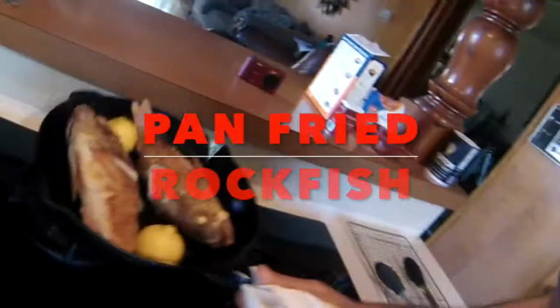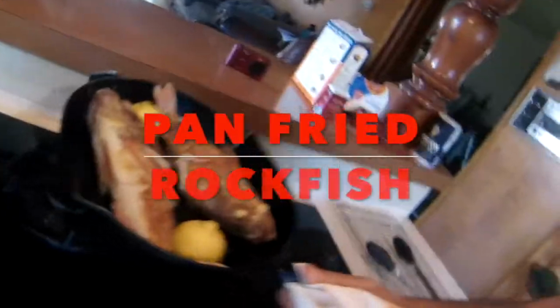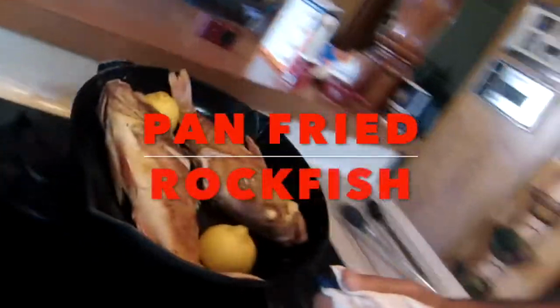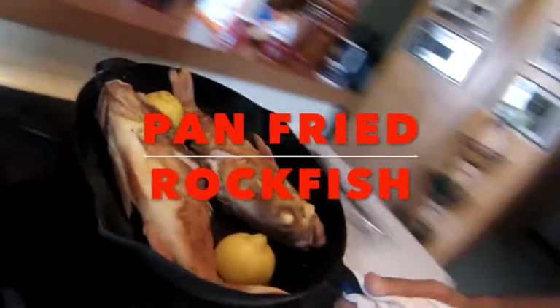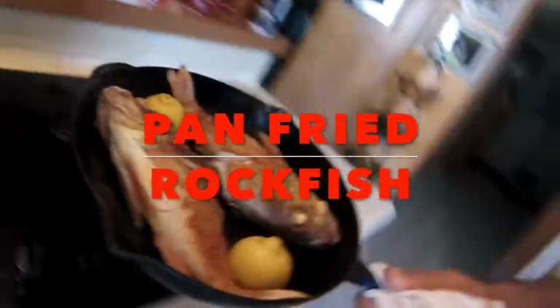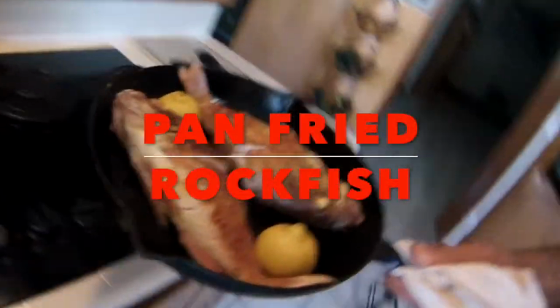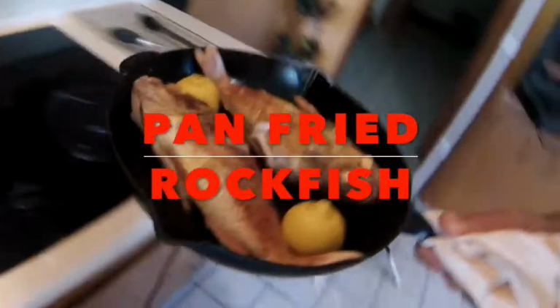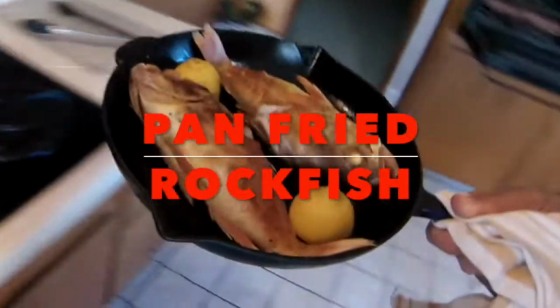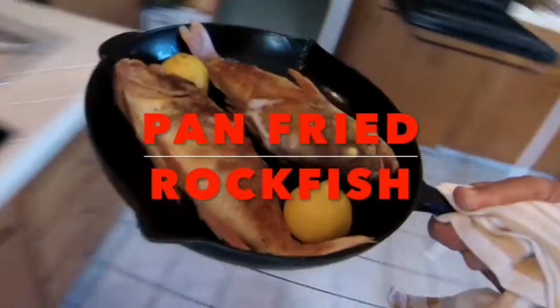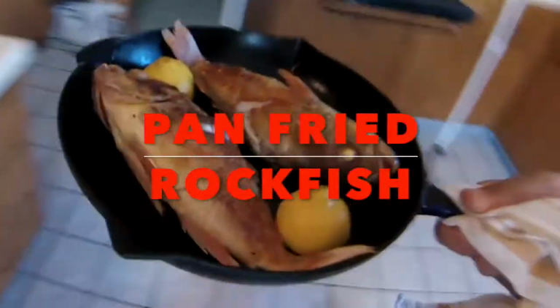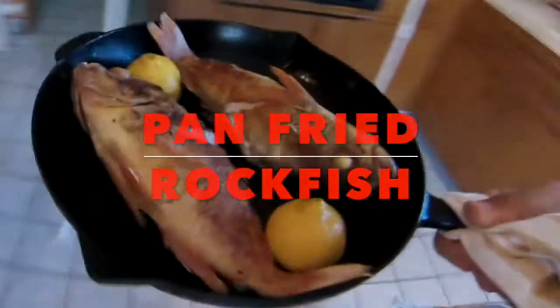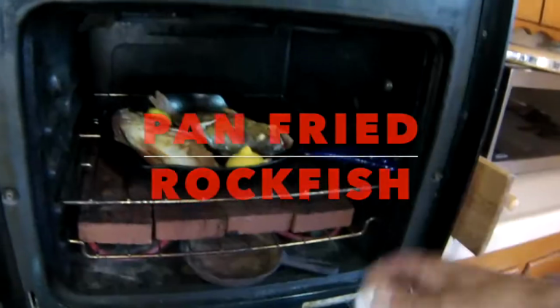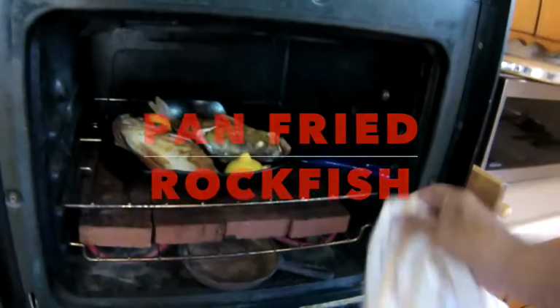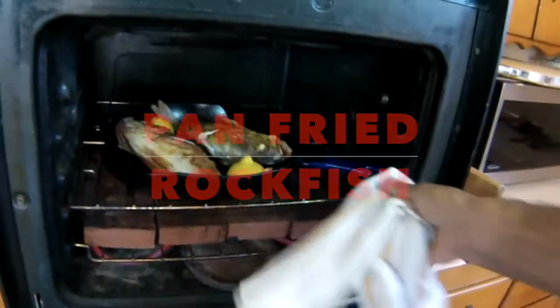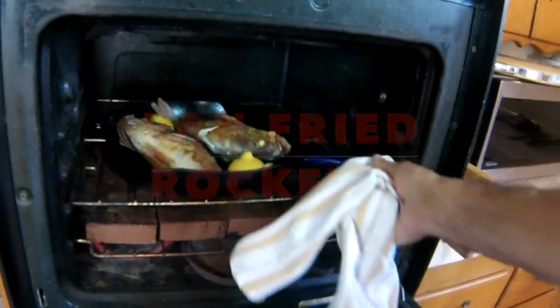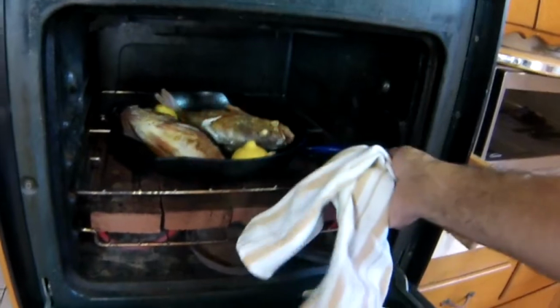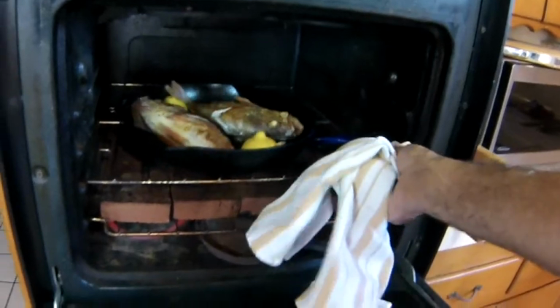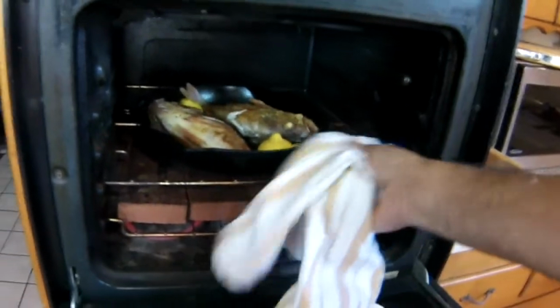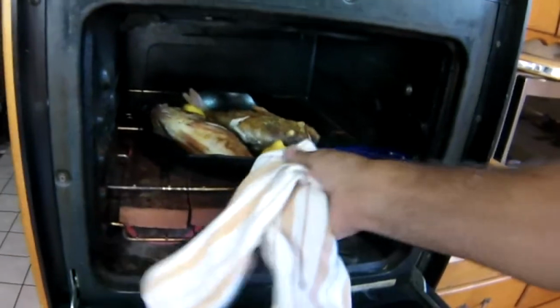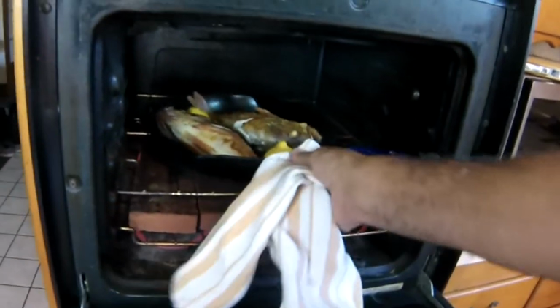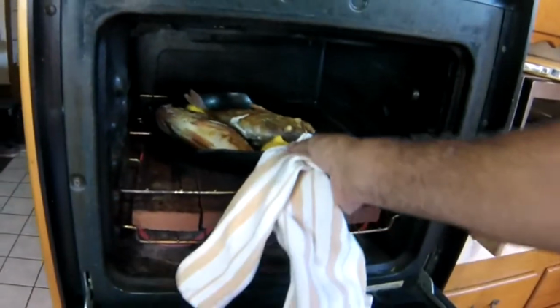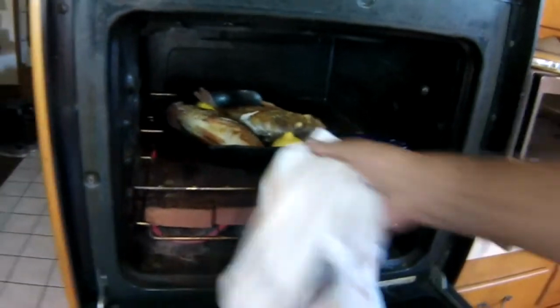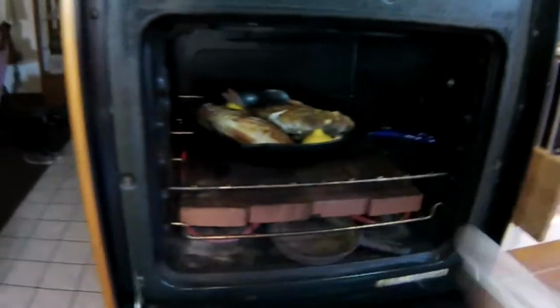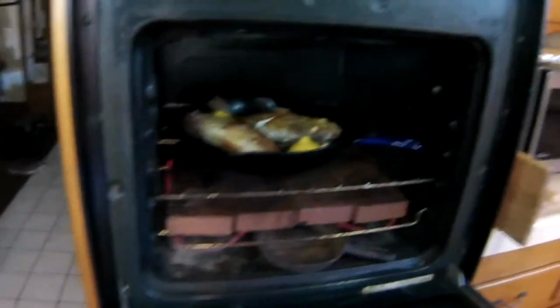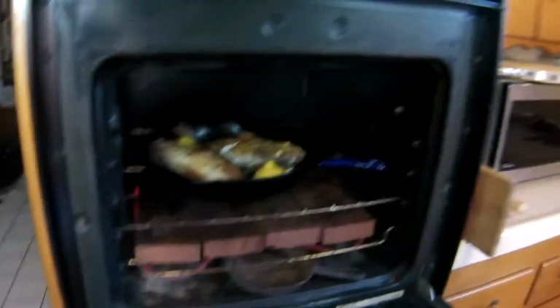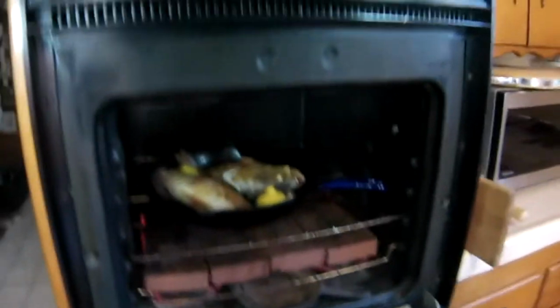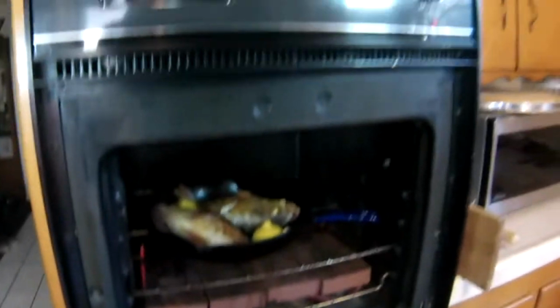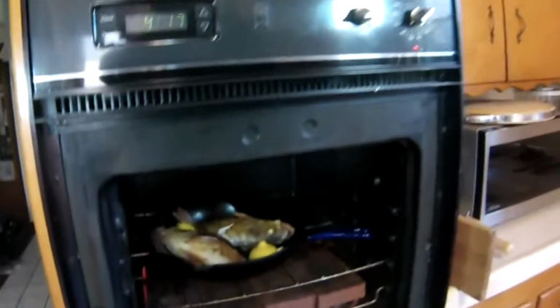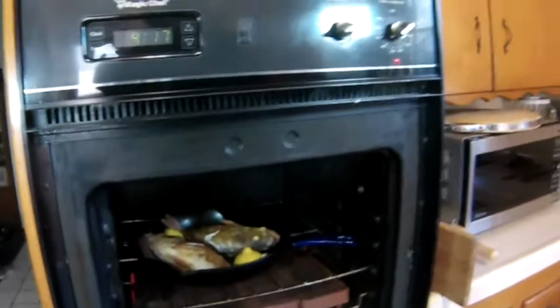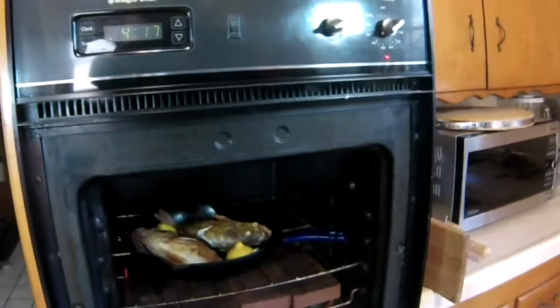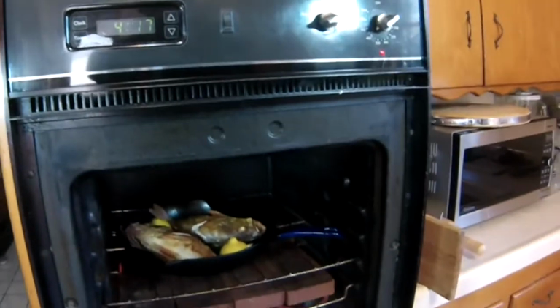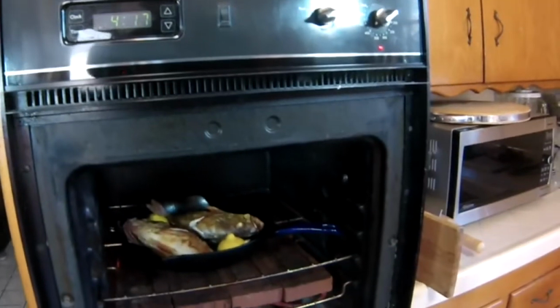Alright, here we go — pan roasting our raw fish.